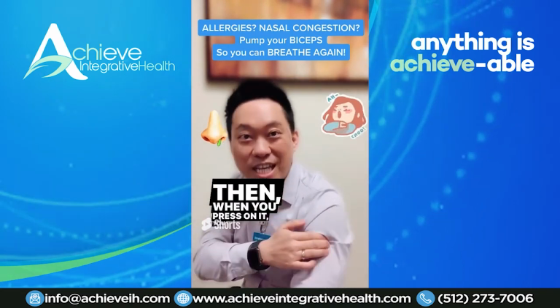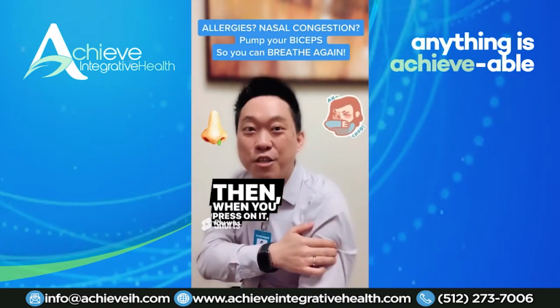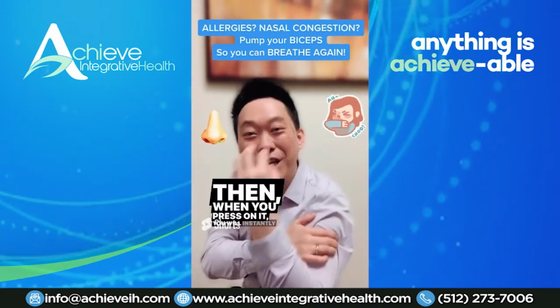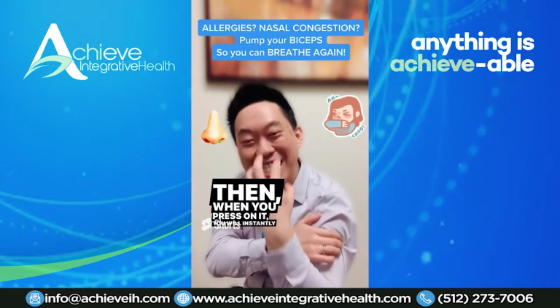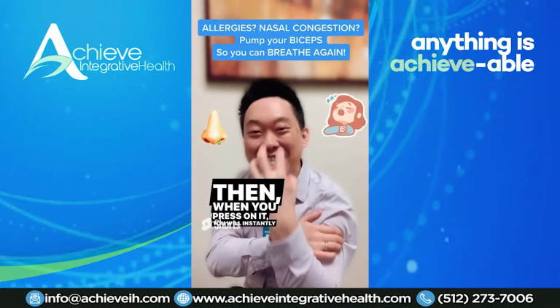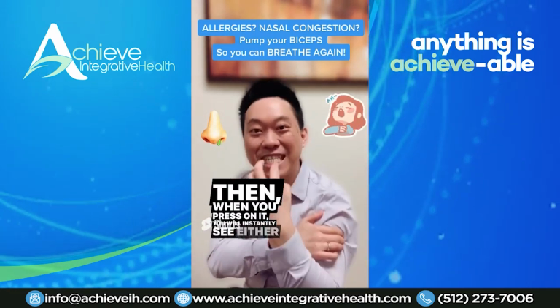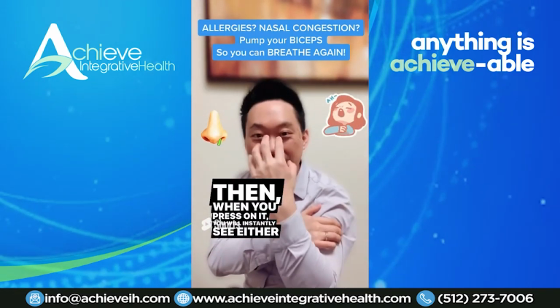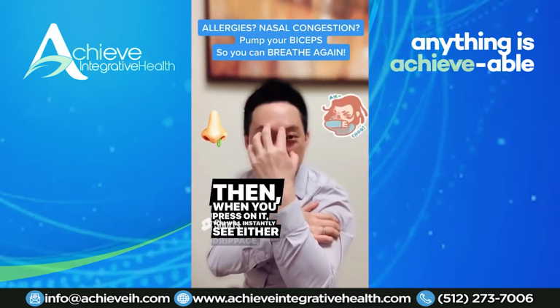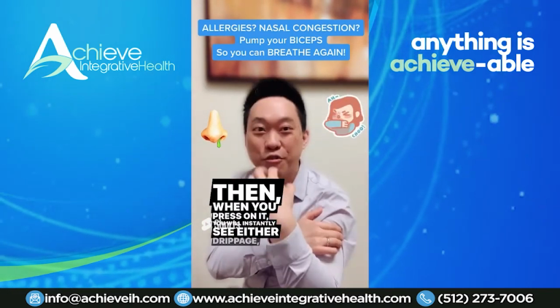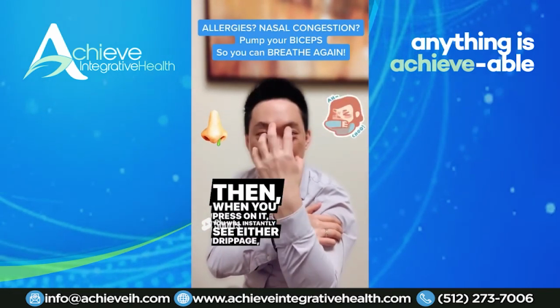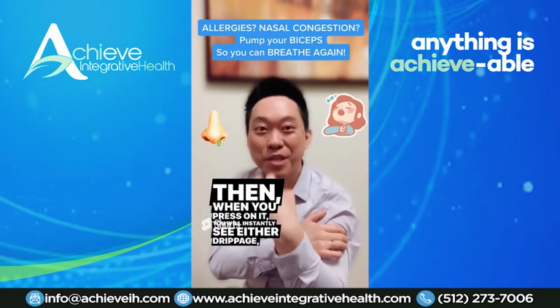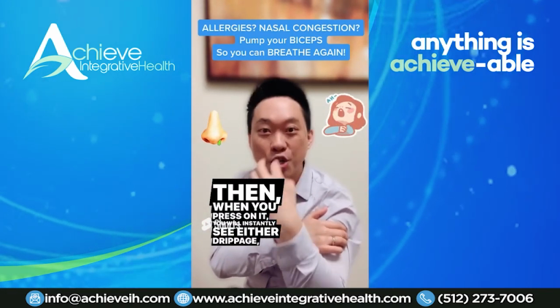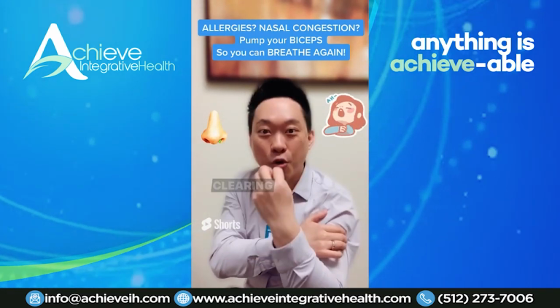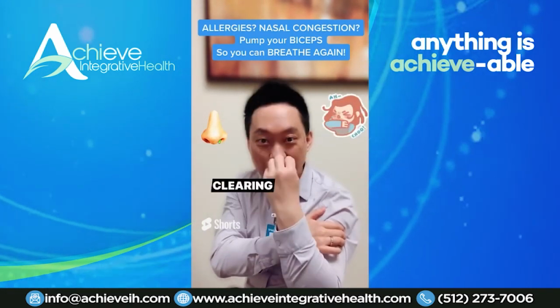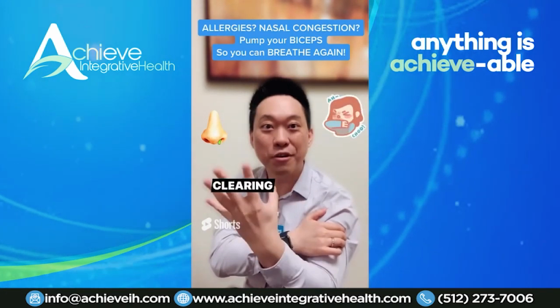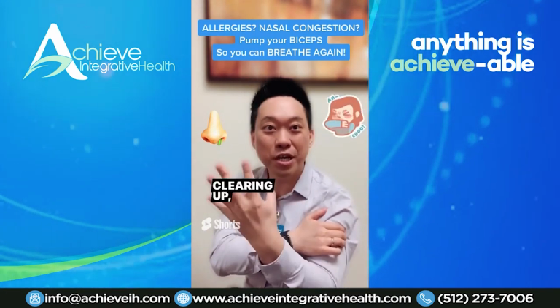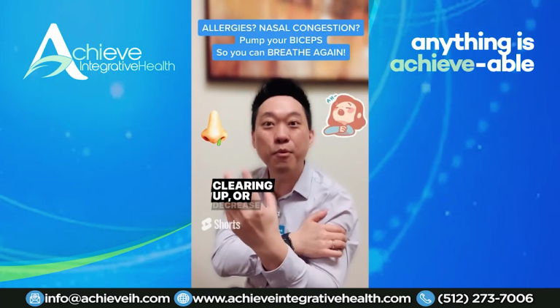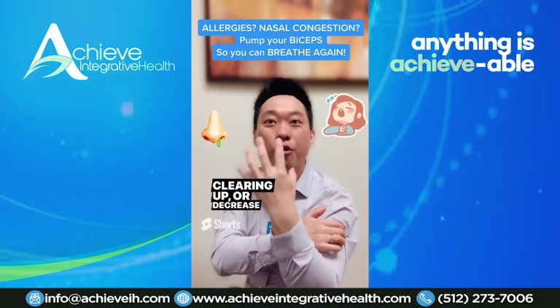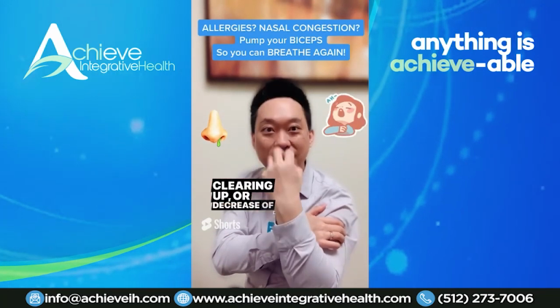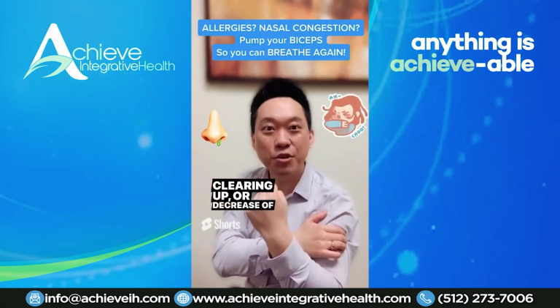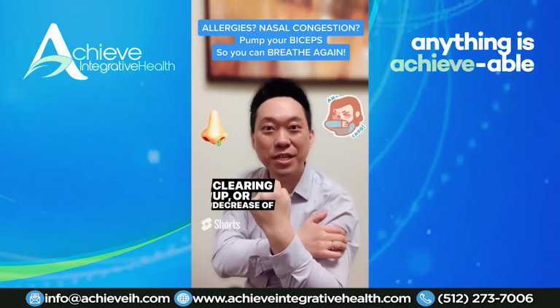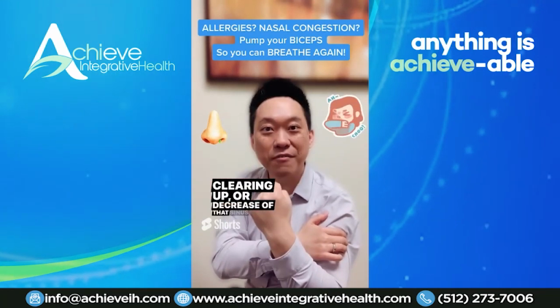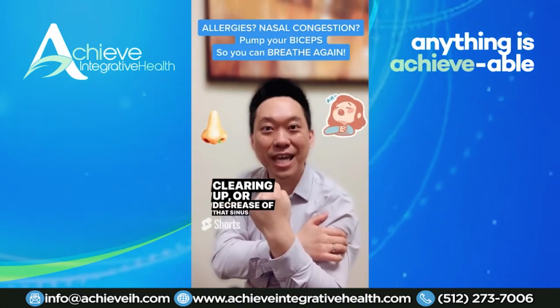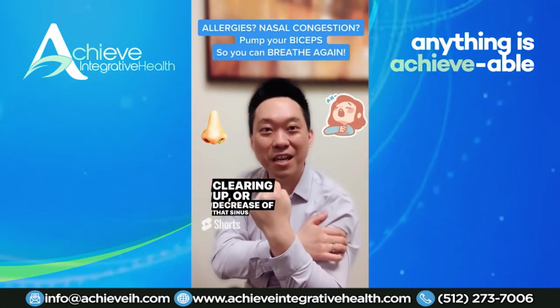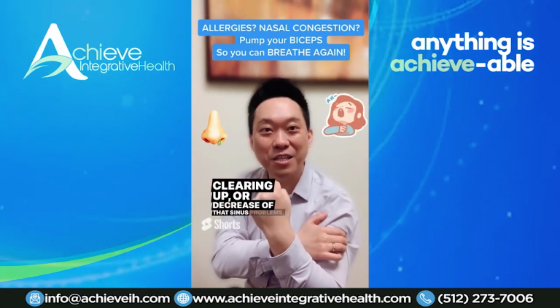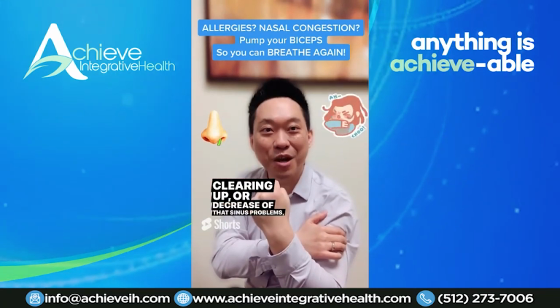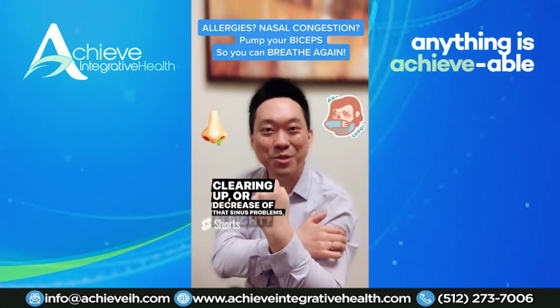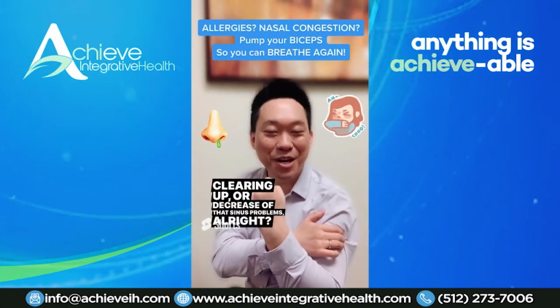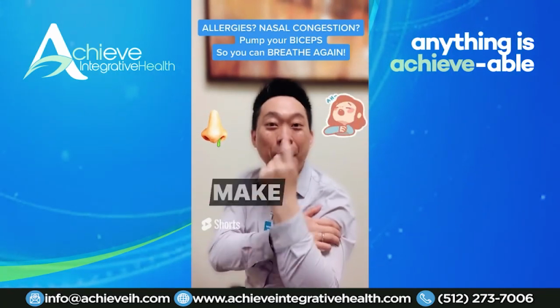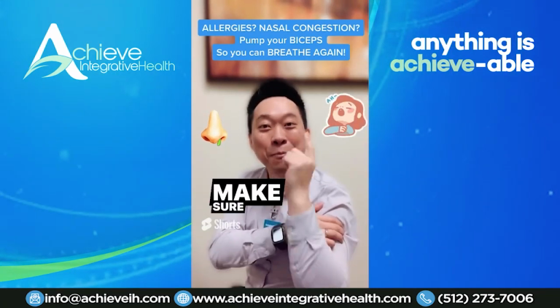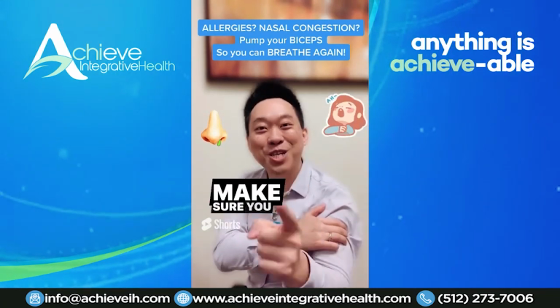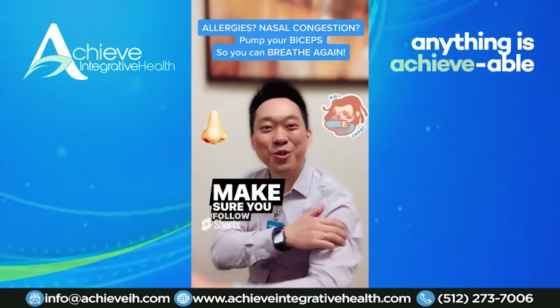When you press on it, you will instantly see either drainage clearing up or a decrease in sinus problems. Make sure you follow me here.